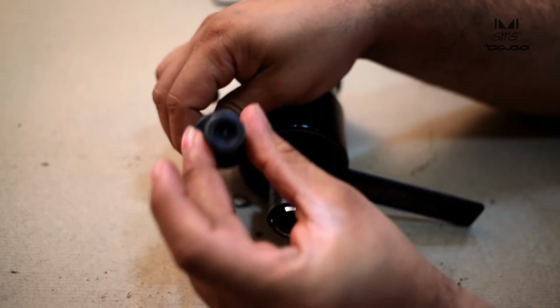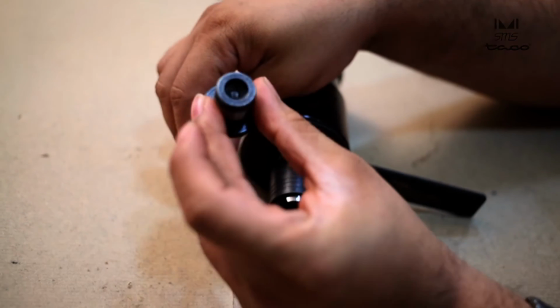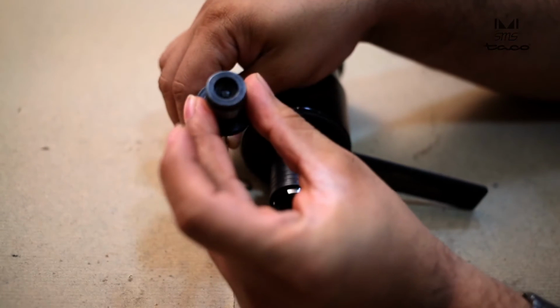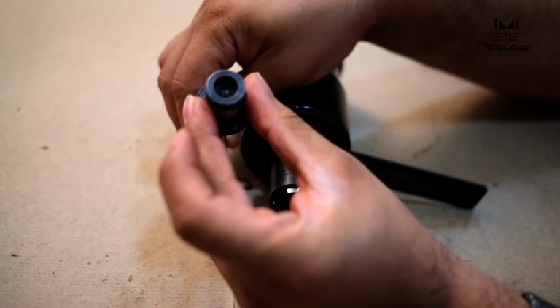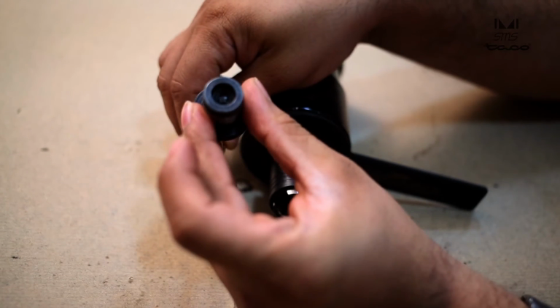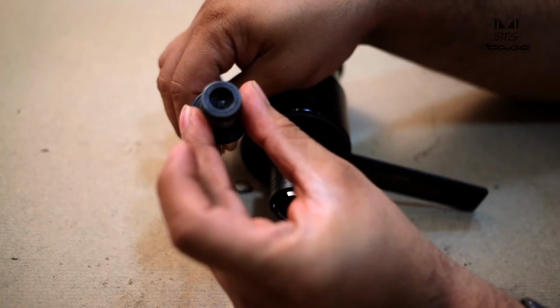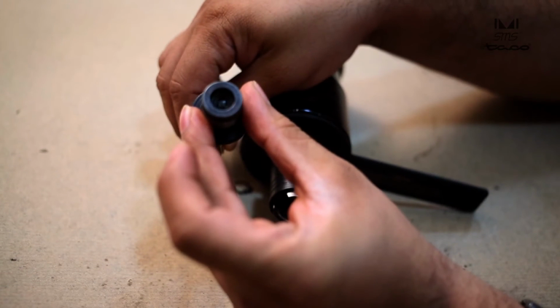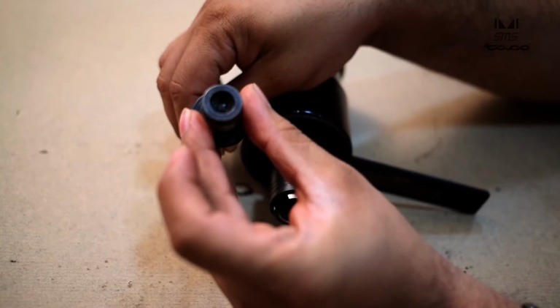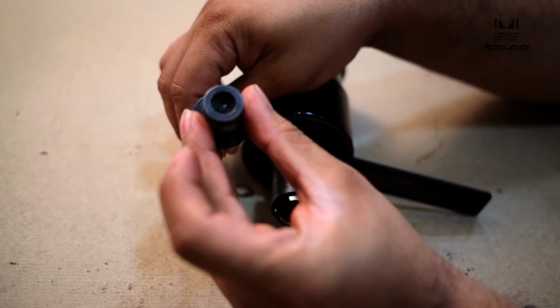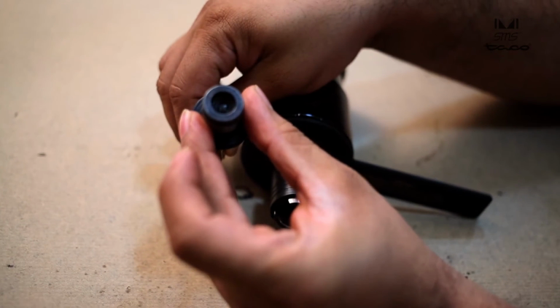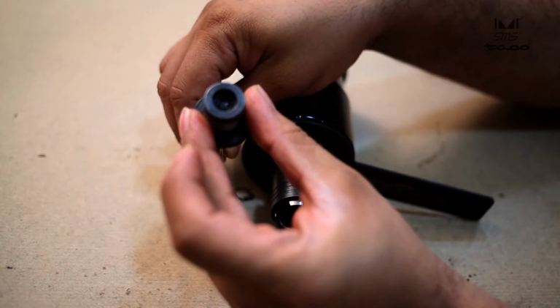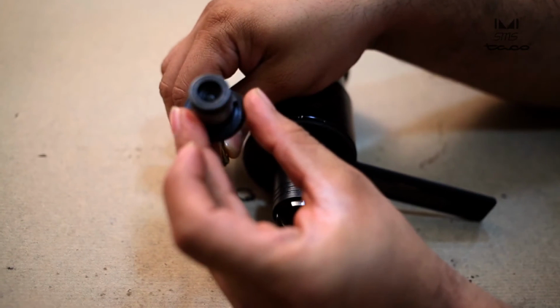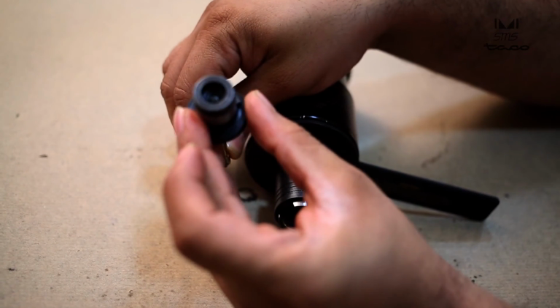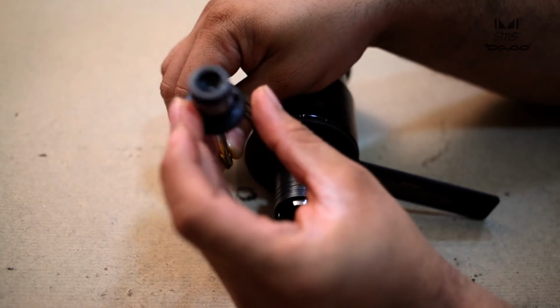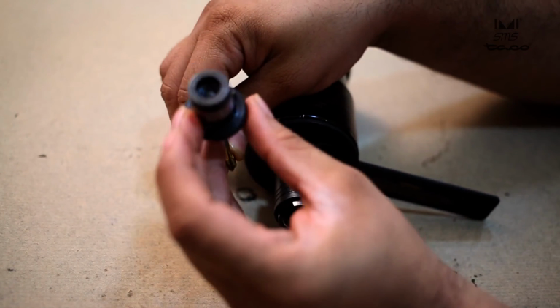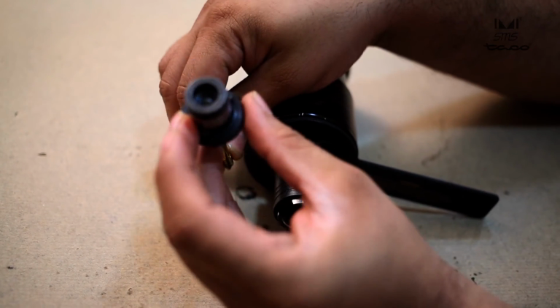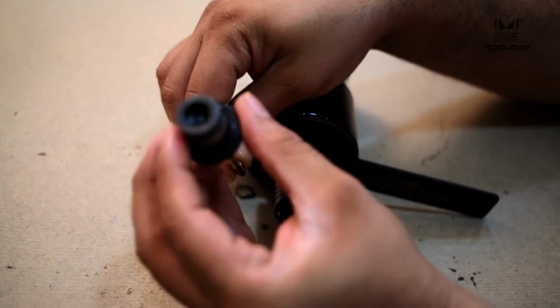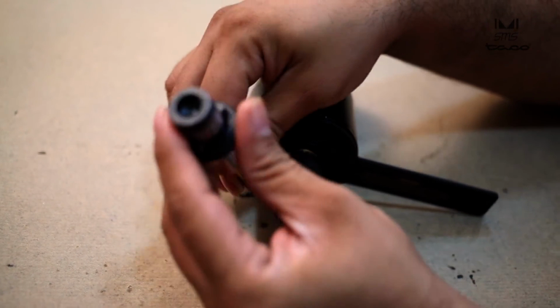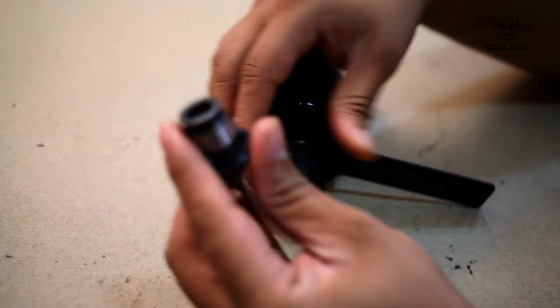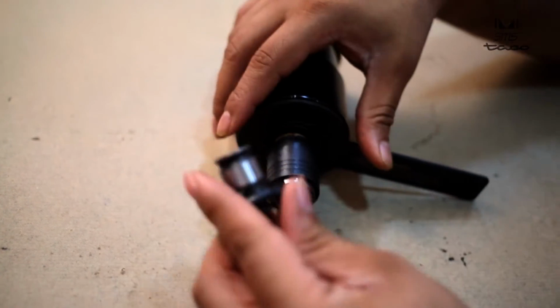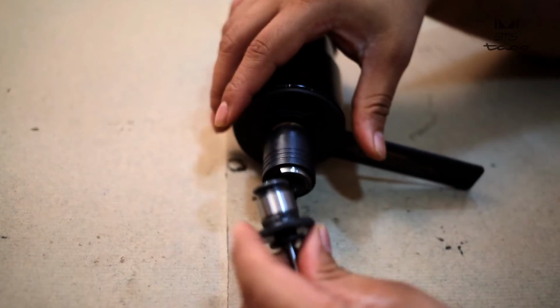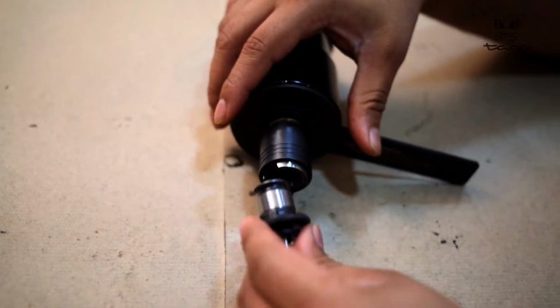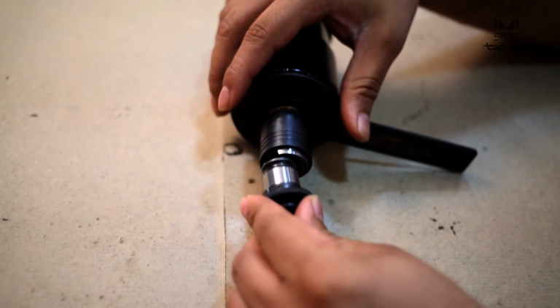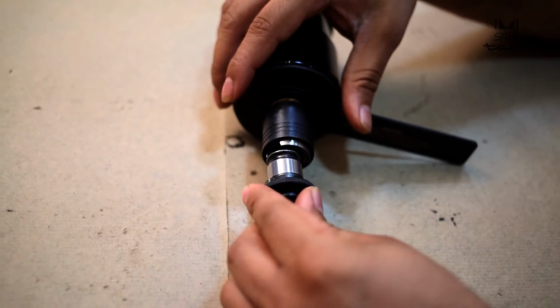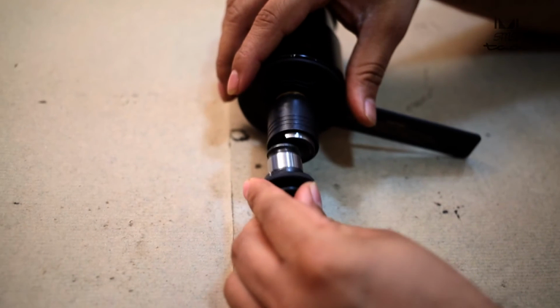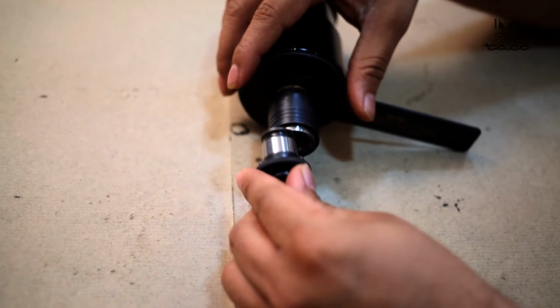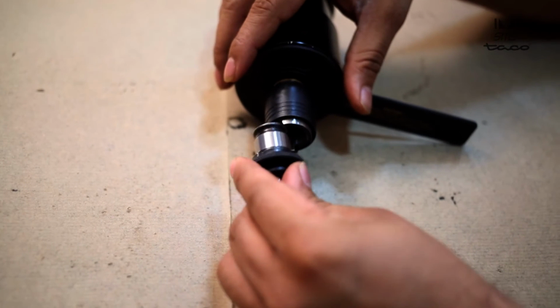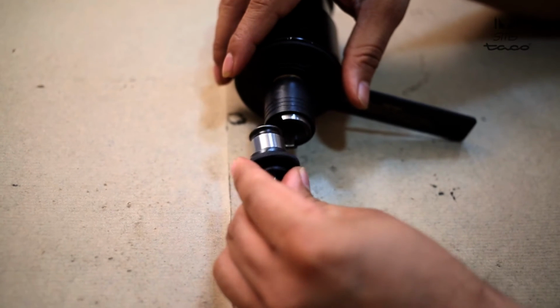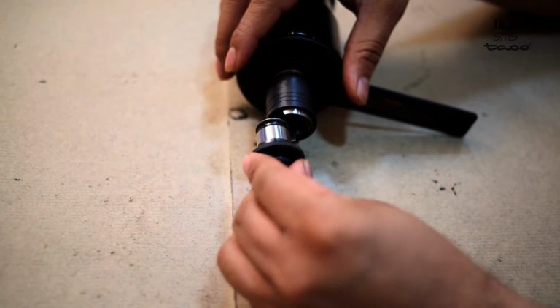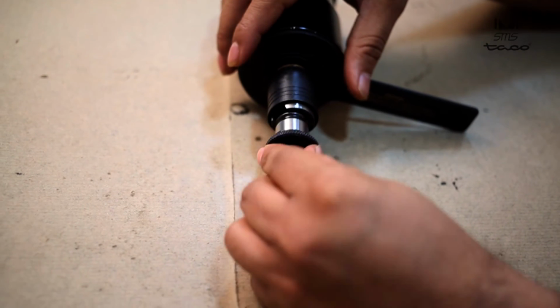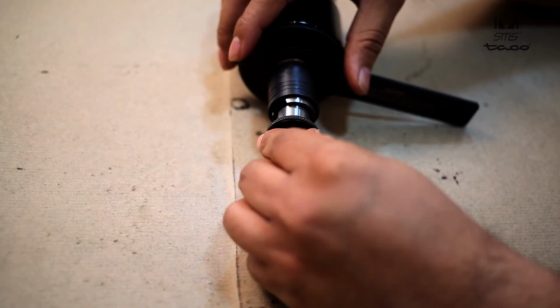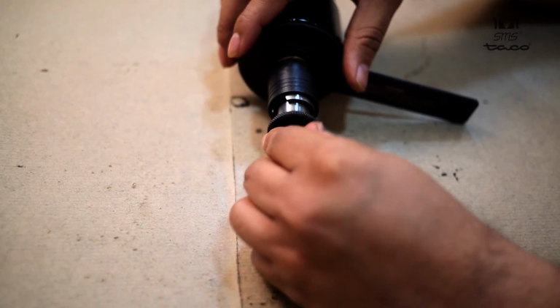After the tap is firmly gripped, insert the adapter in the knurled sleeve of the spindle.